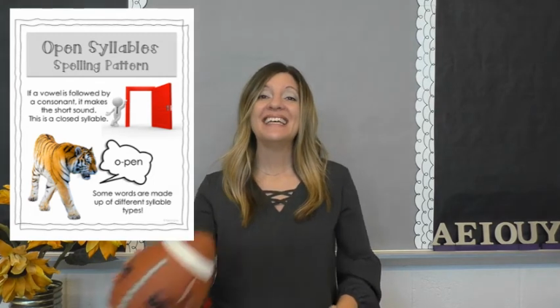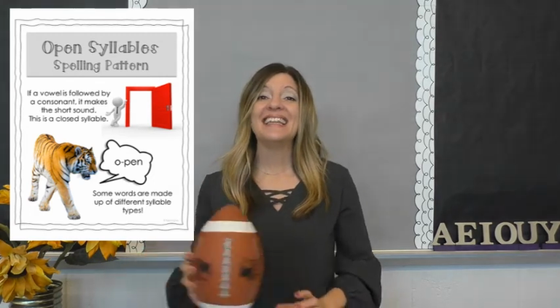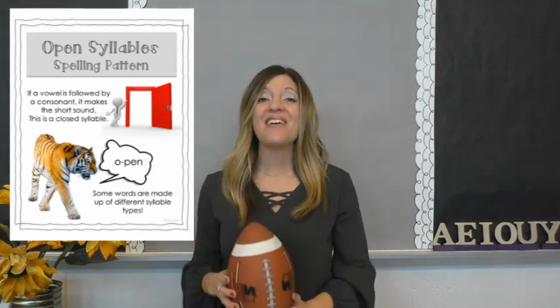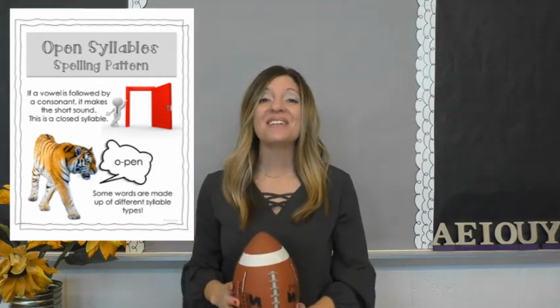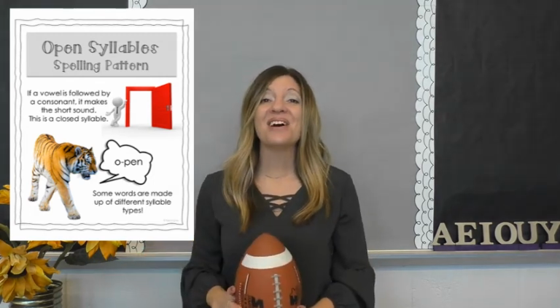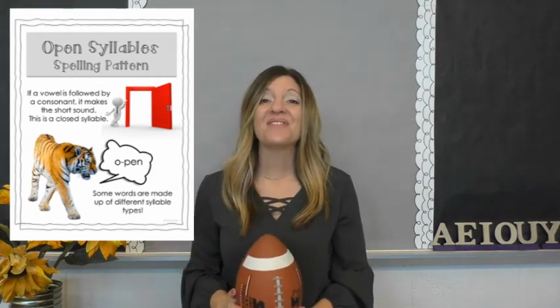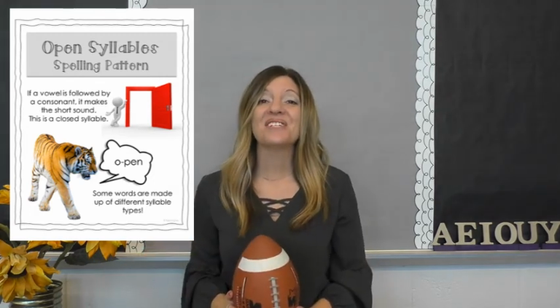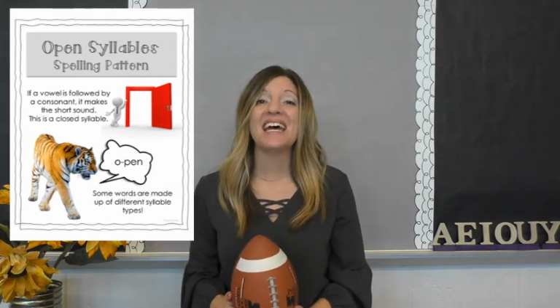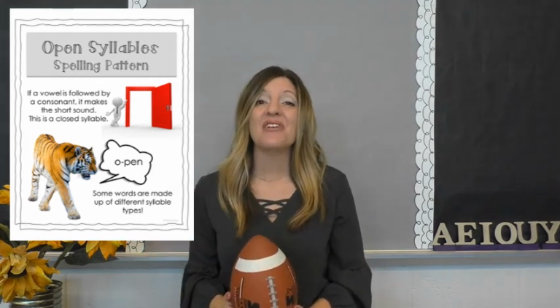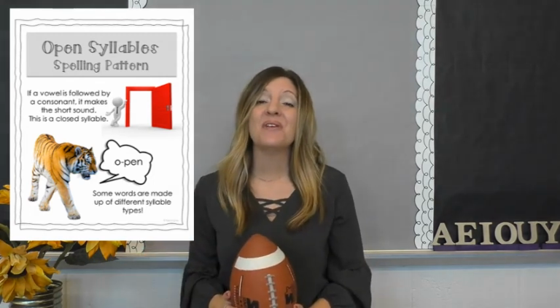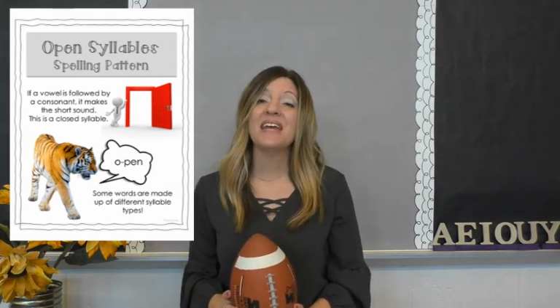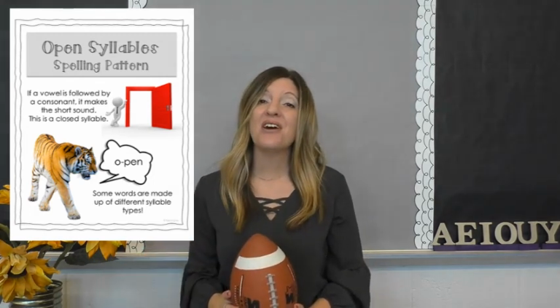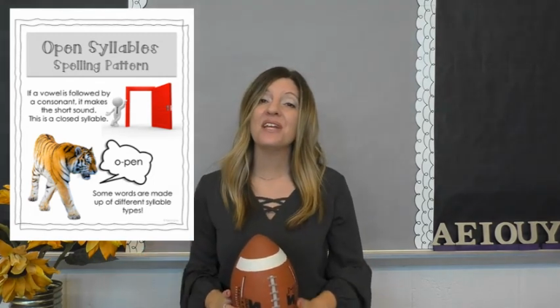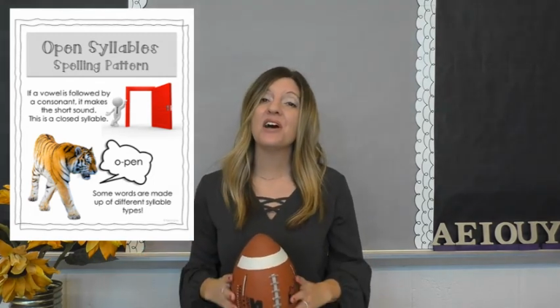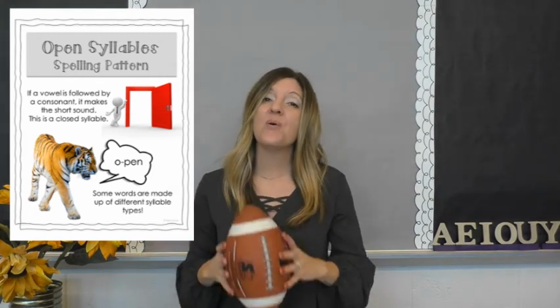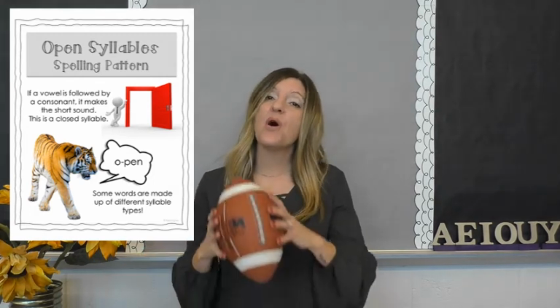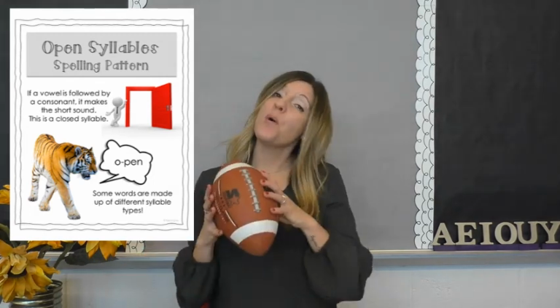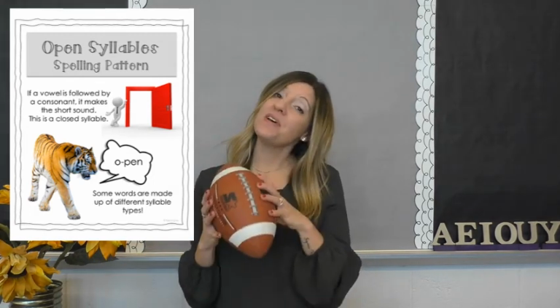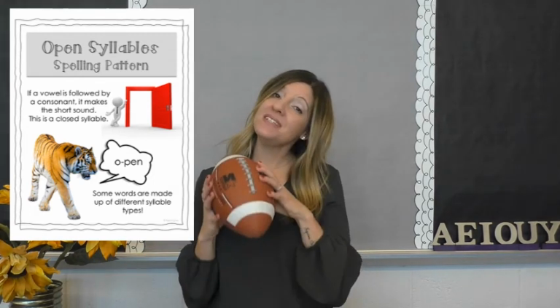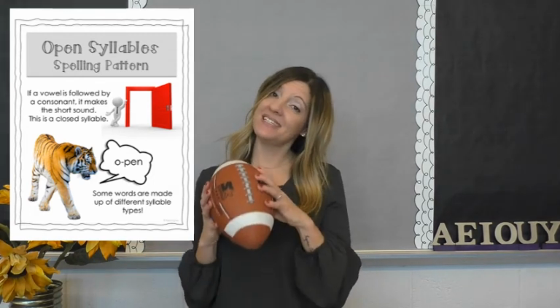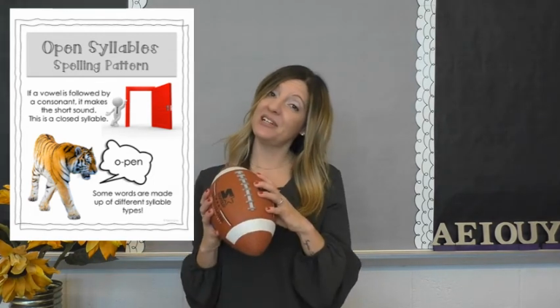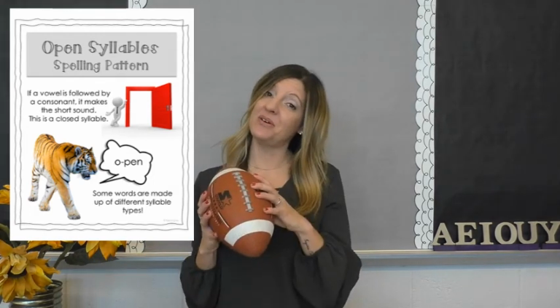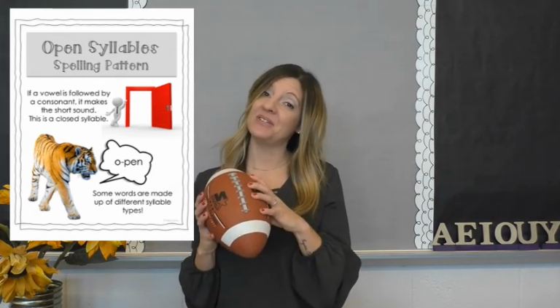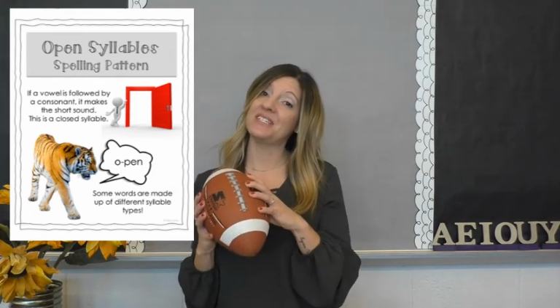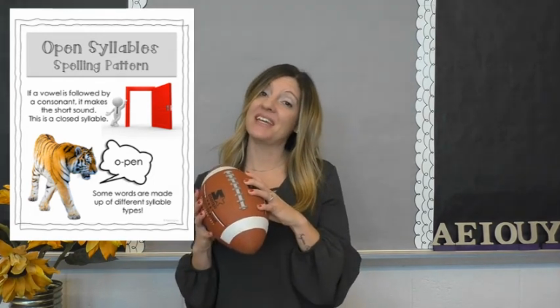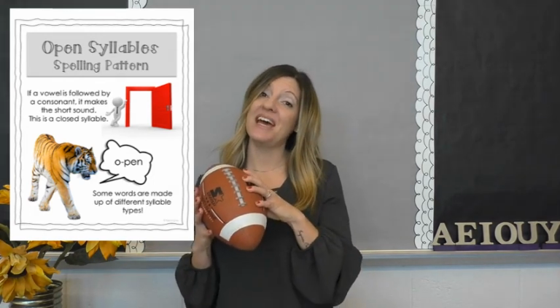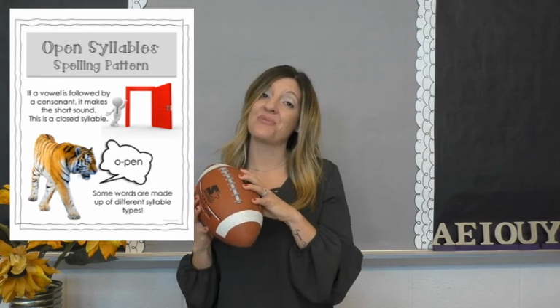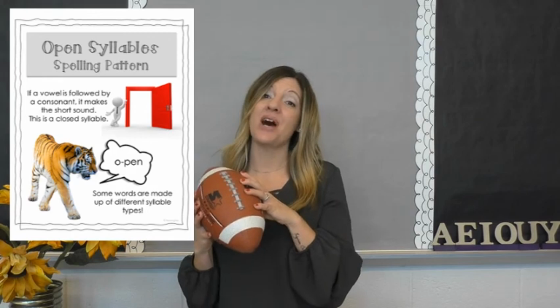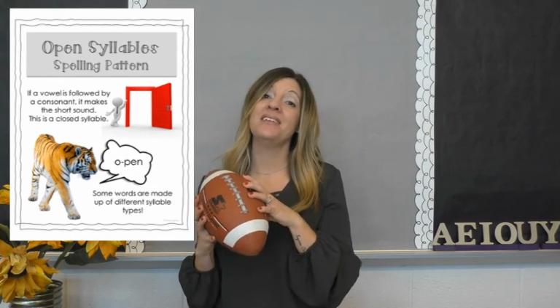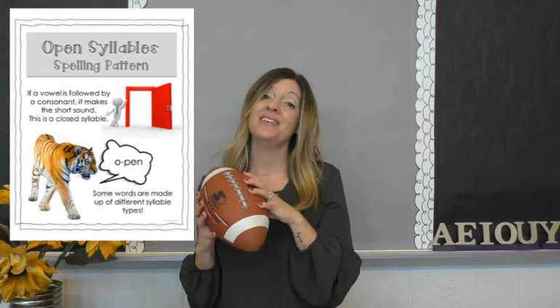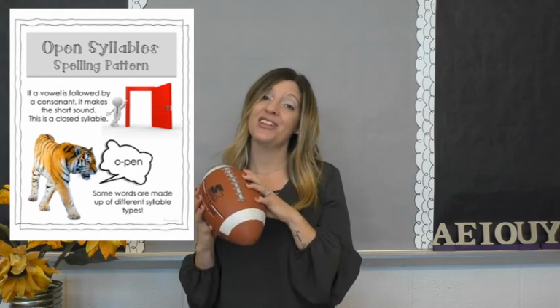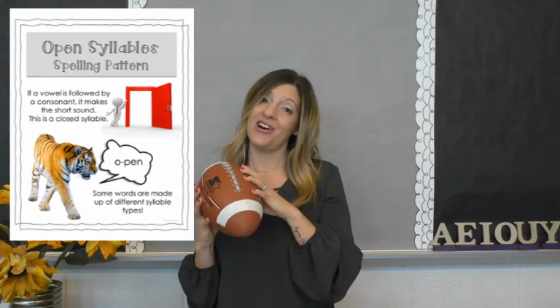That was all for today. Now we know open syllables can run long.